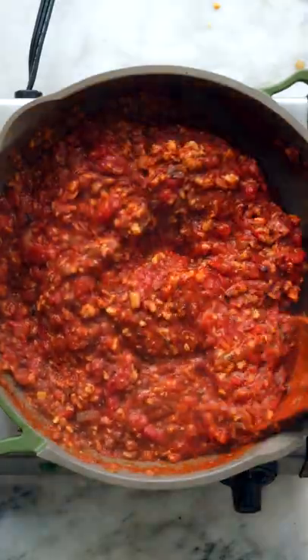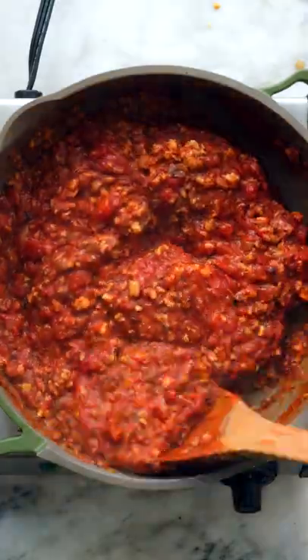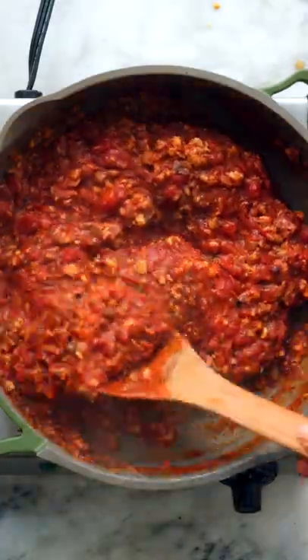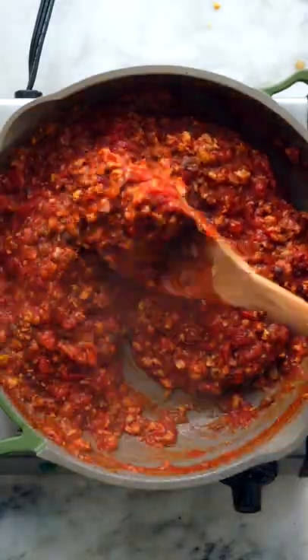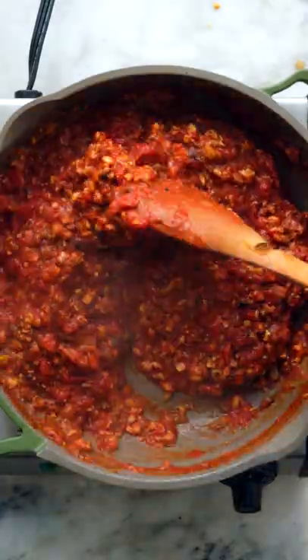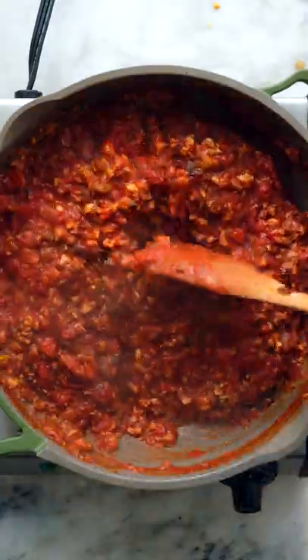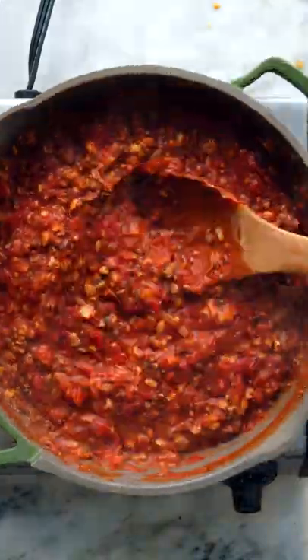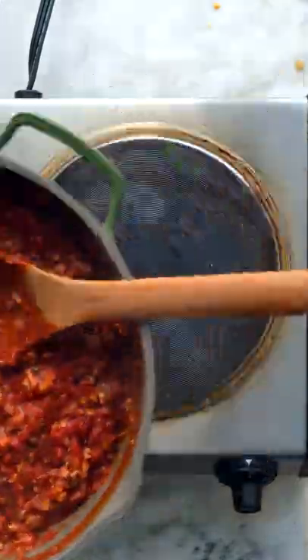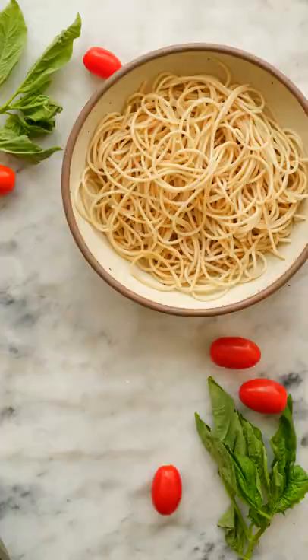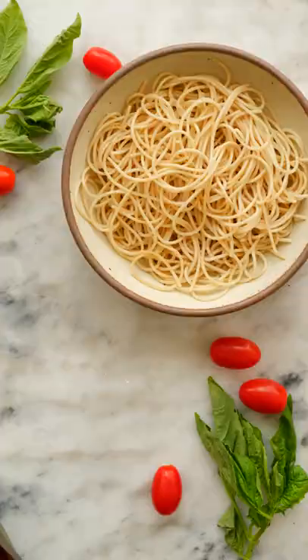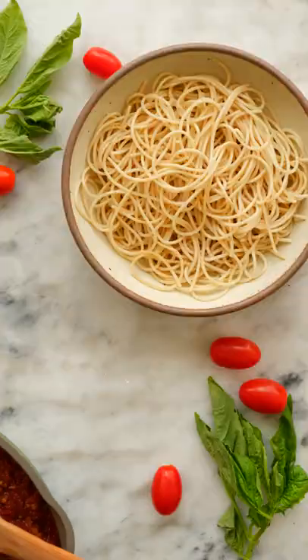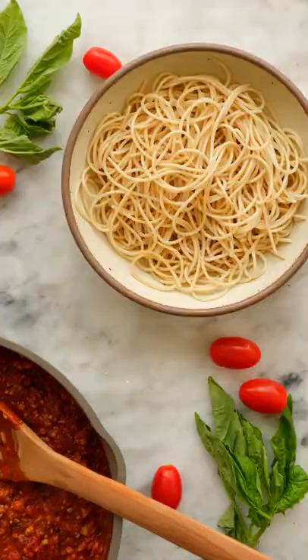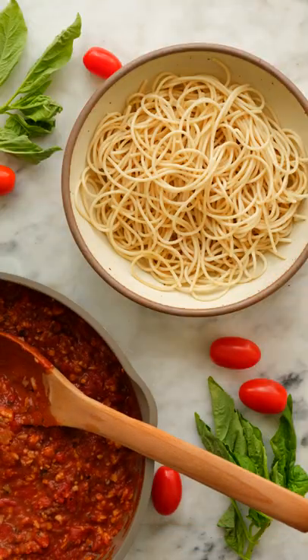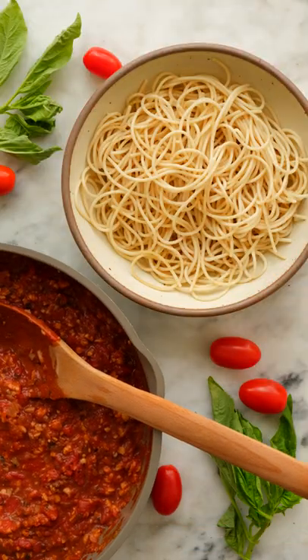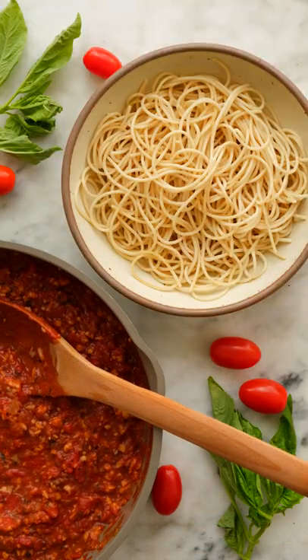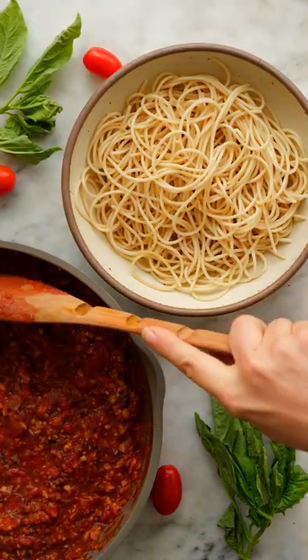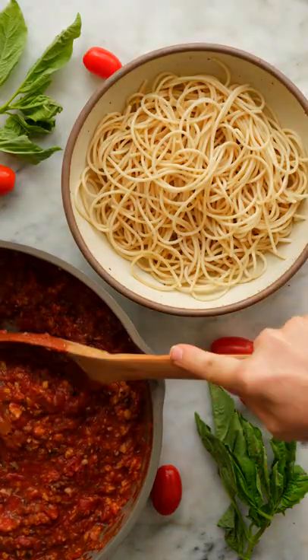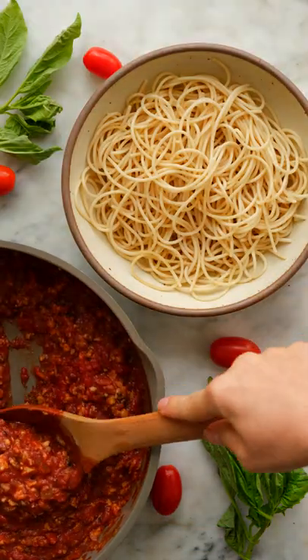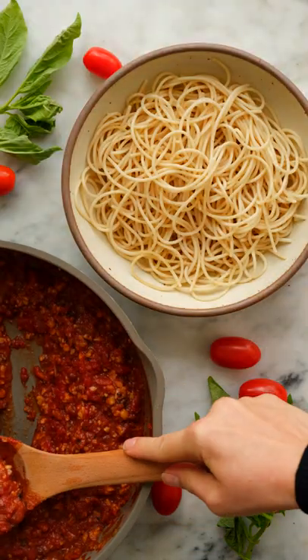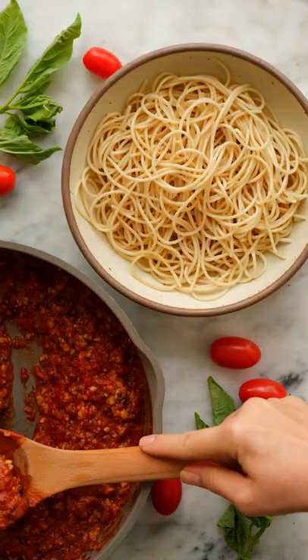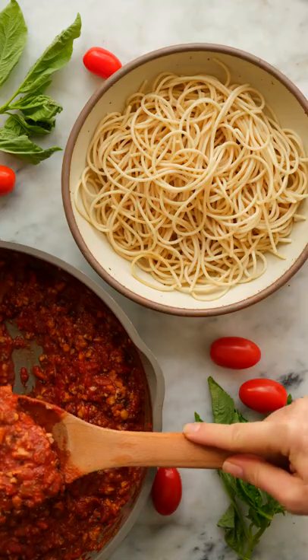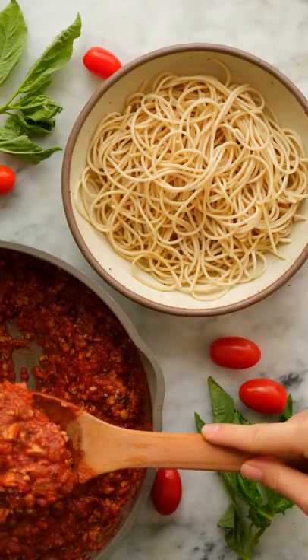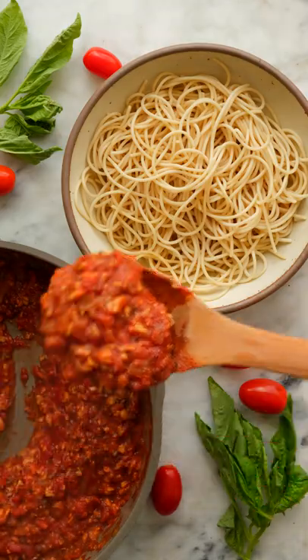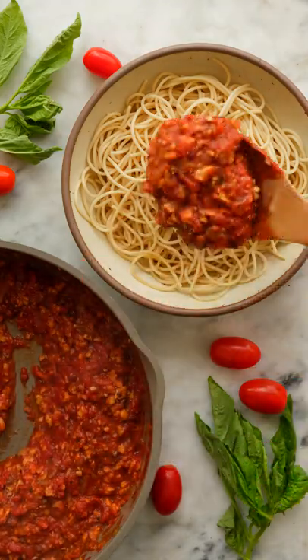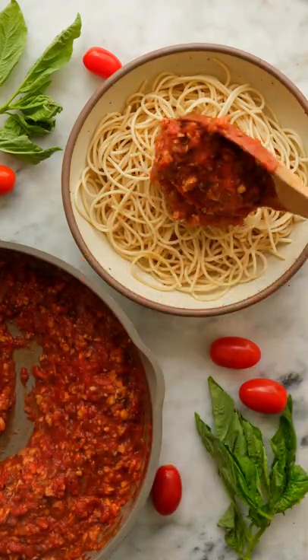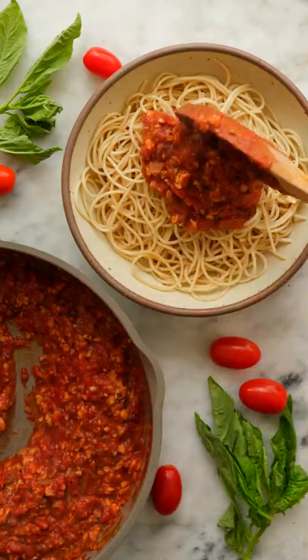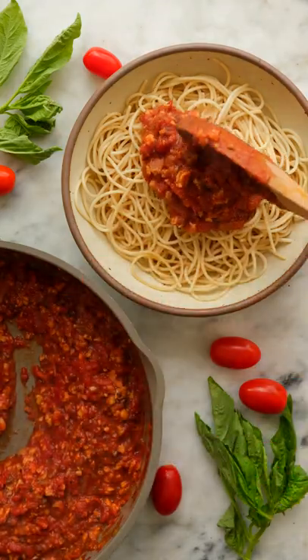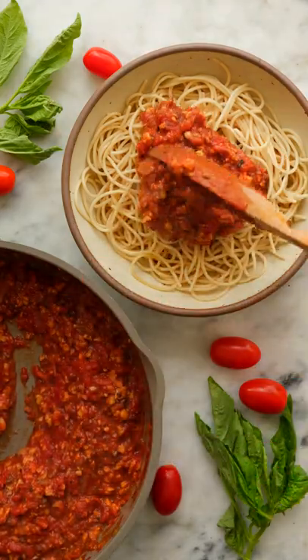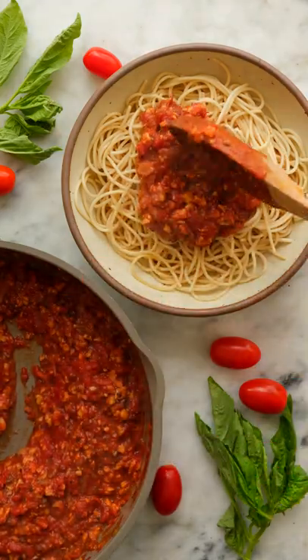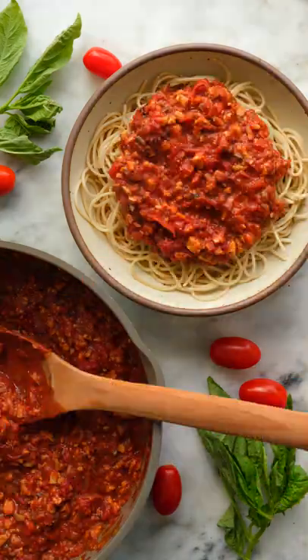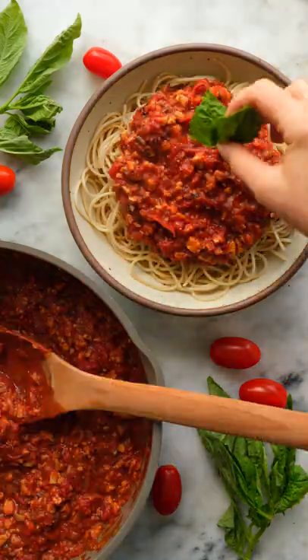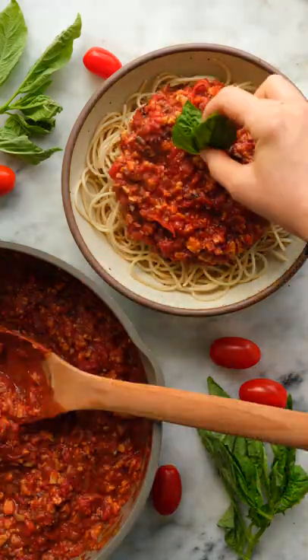And that's it! Serve it over your favorite pasta or vegetables for a delicious meal any day of the week.